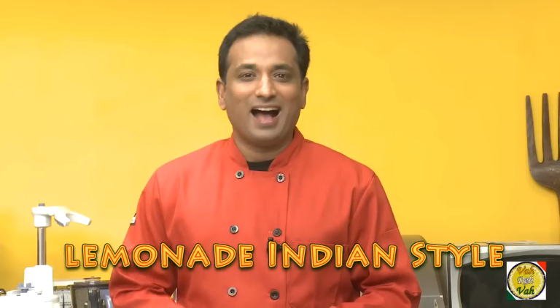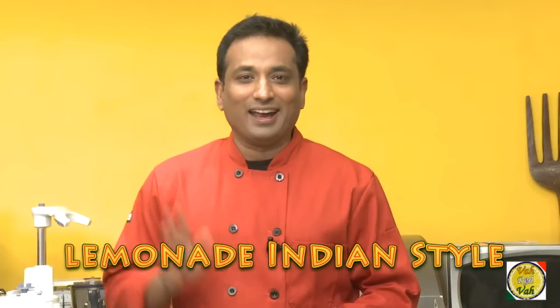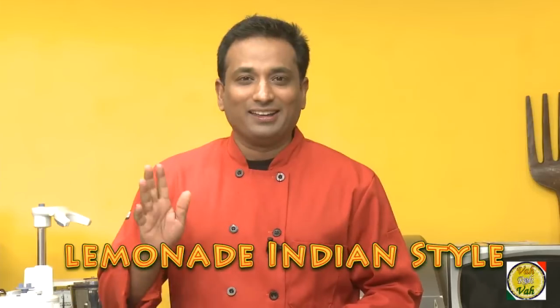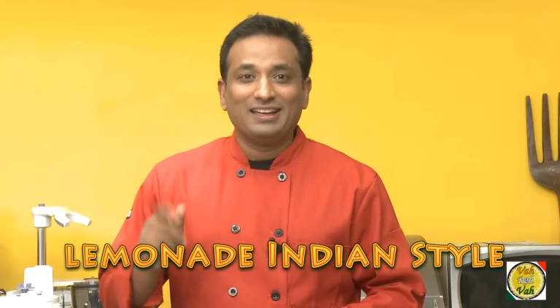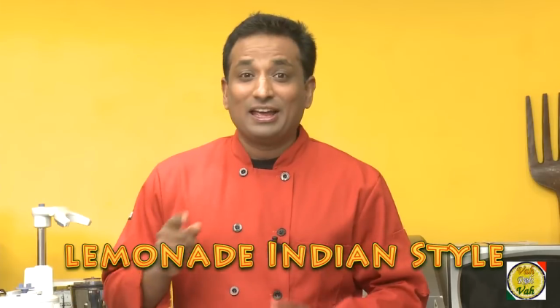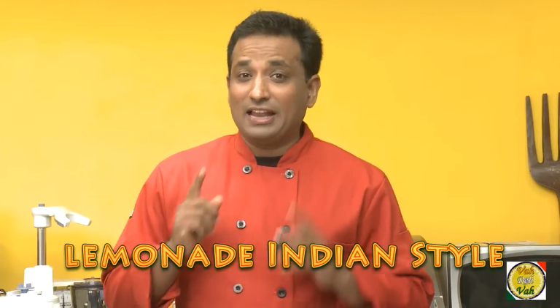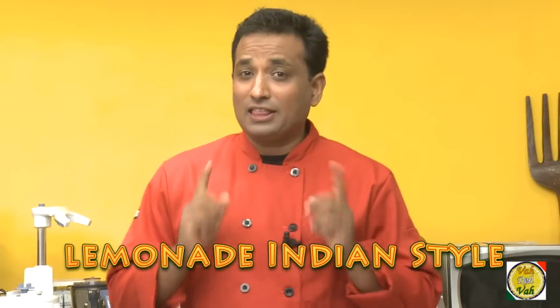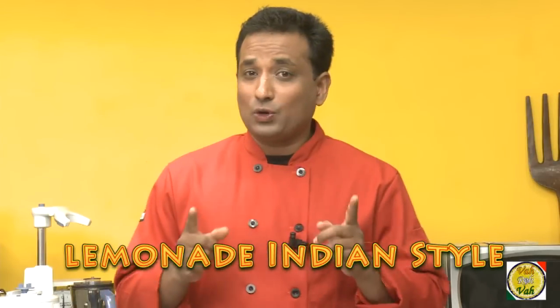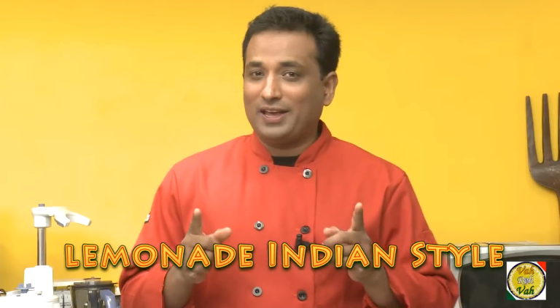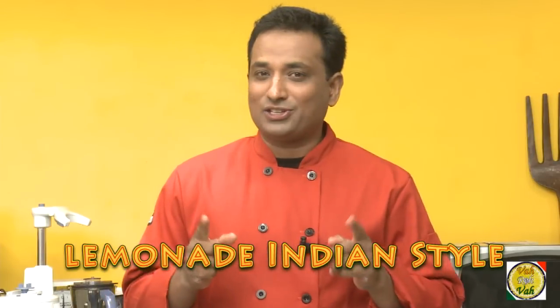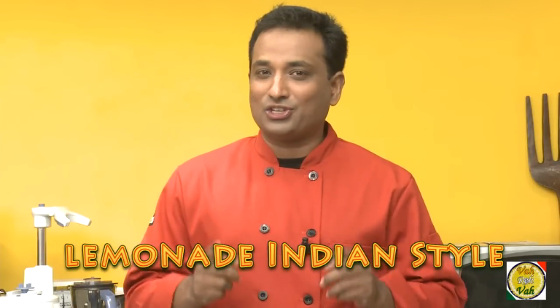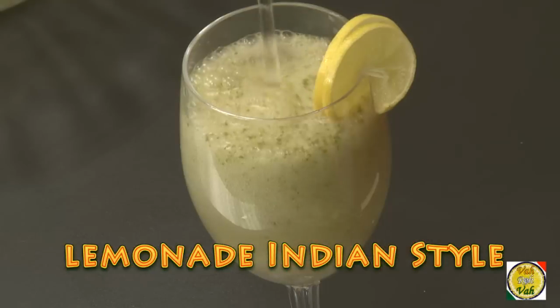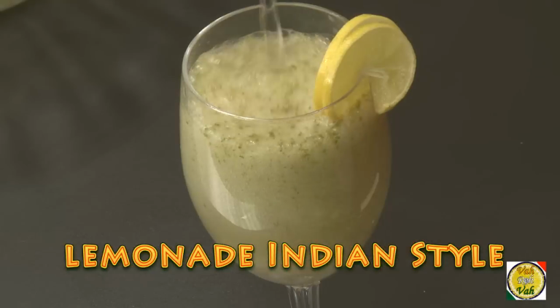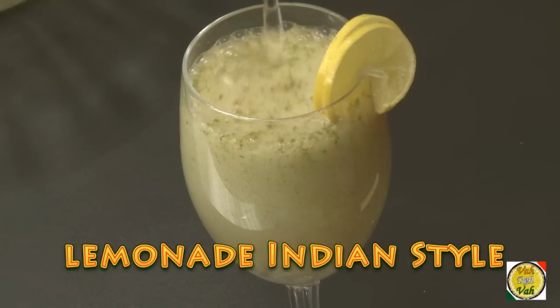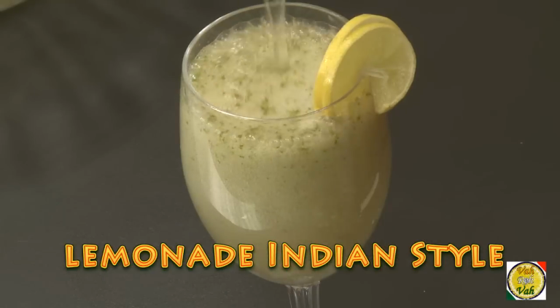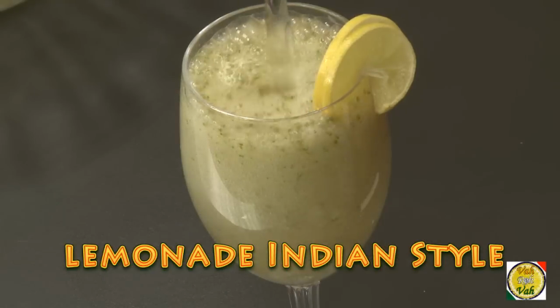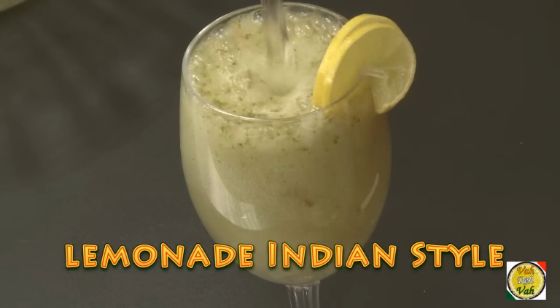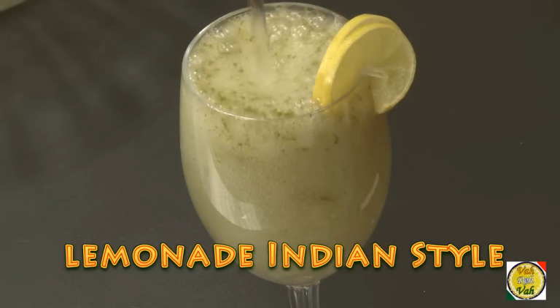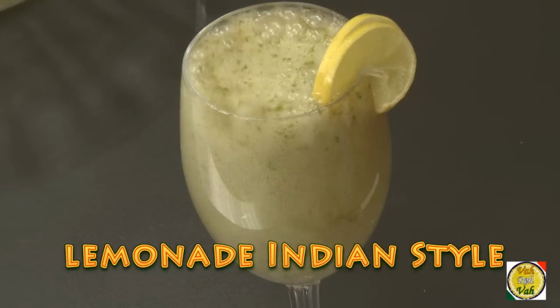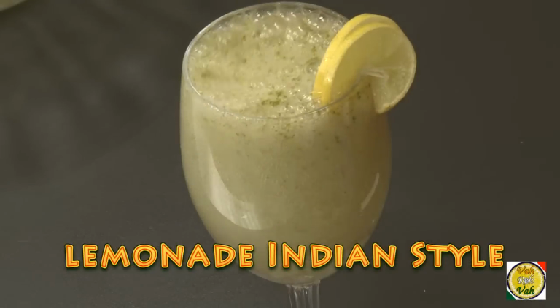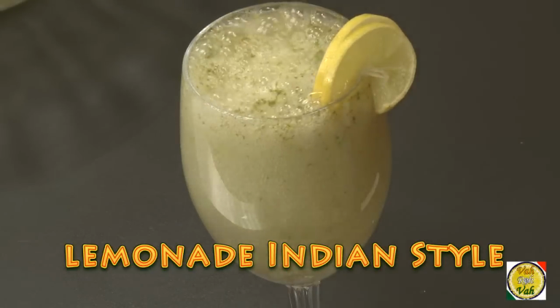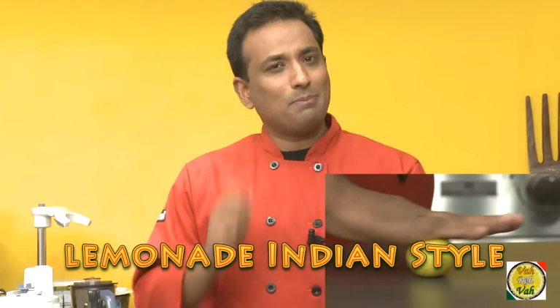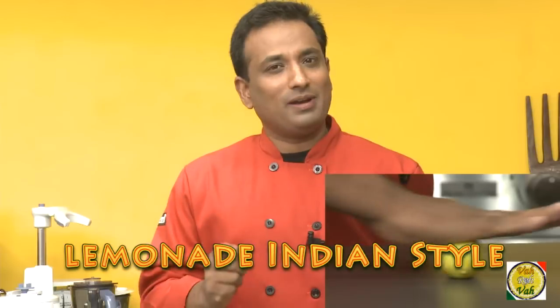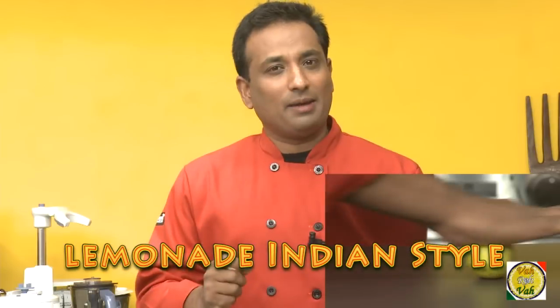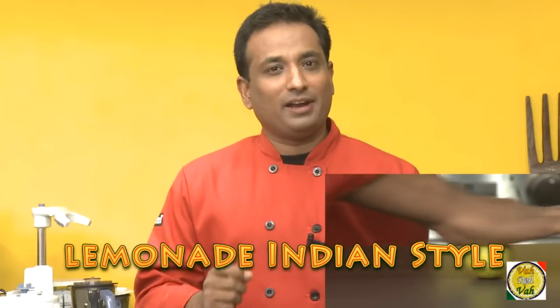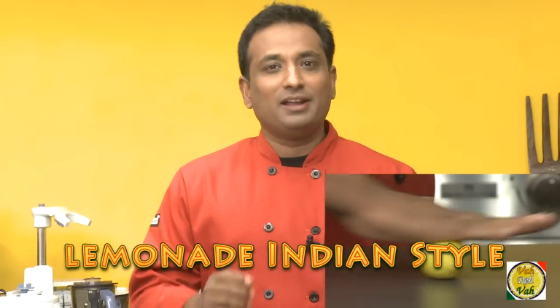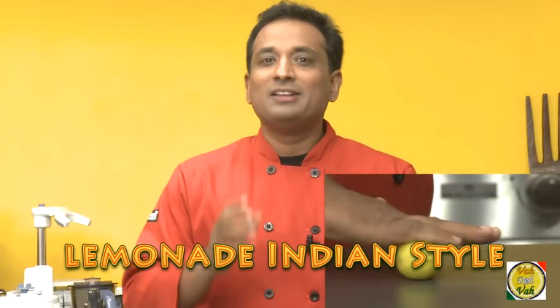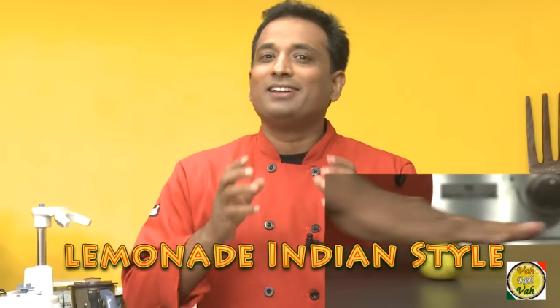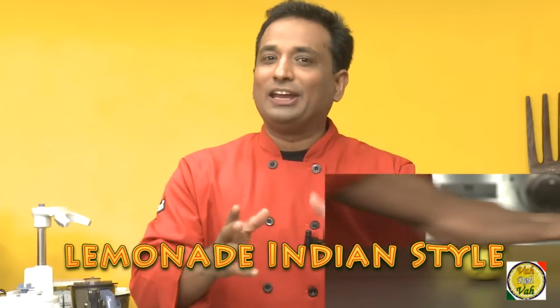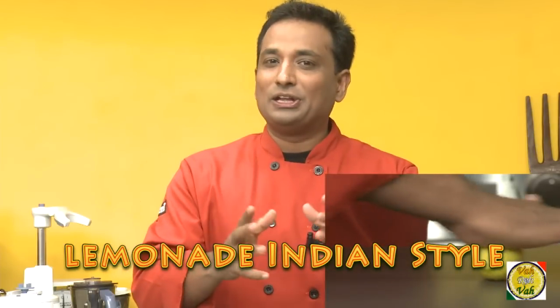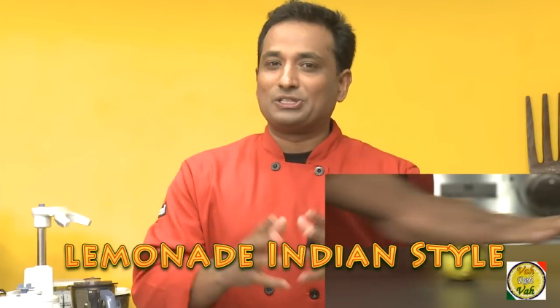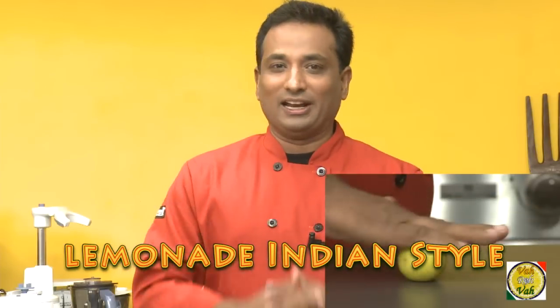Hi, in another quickie session we will learn how to make a simple lemonade Indian style.